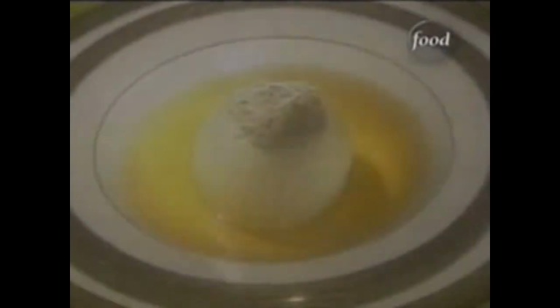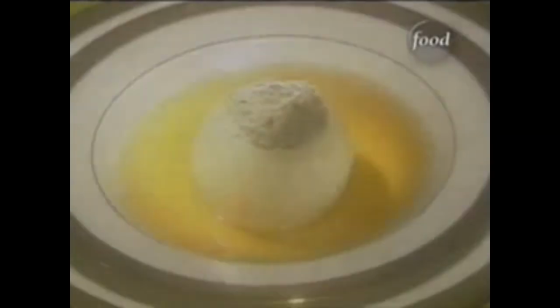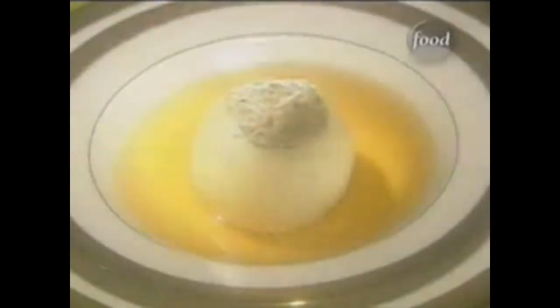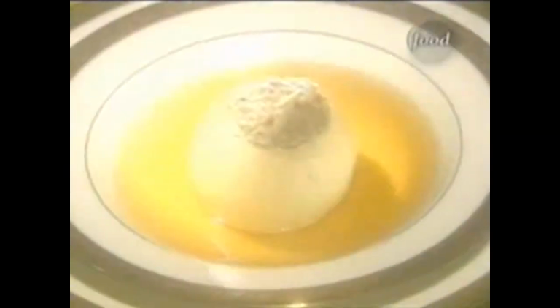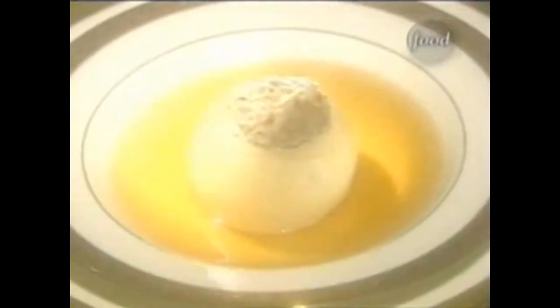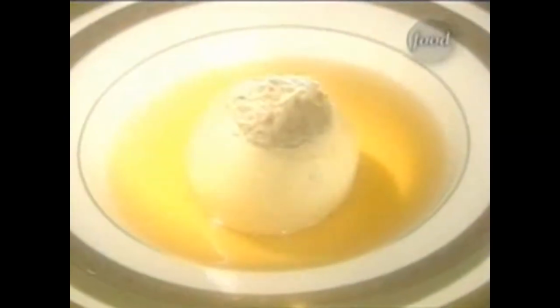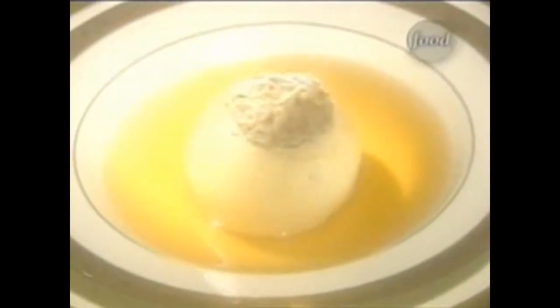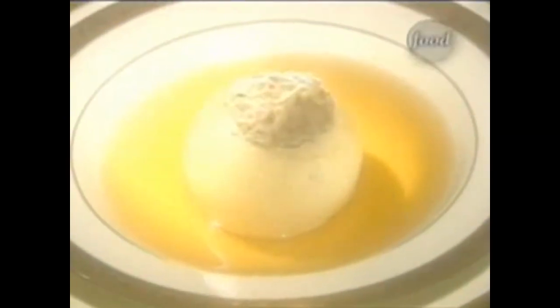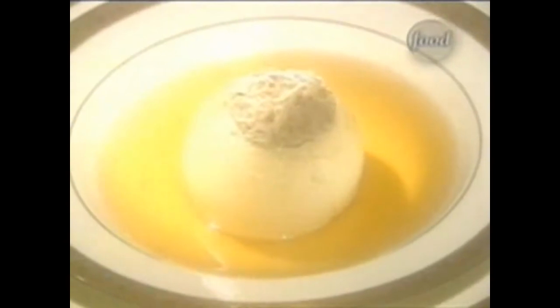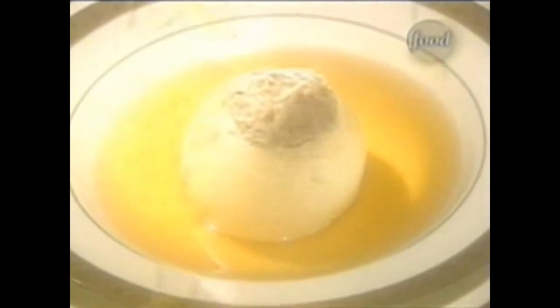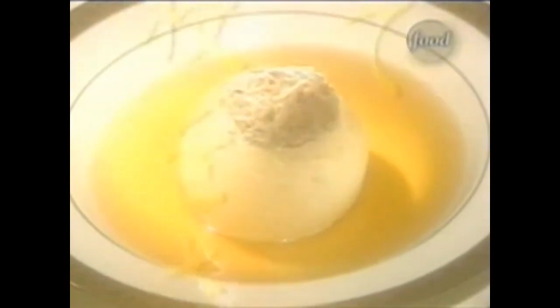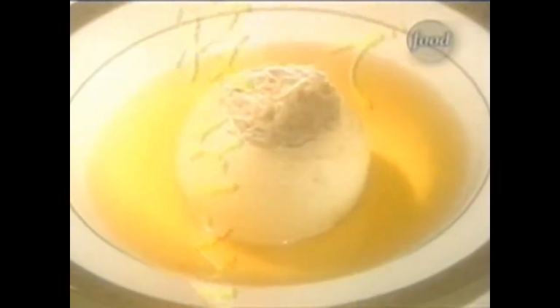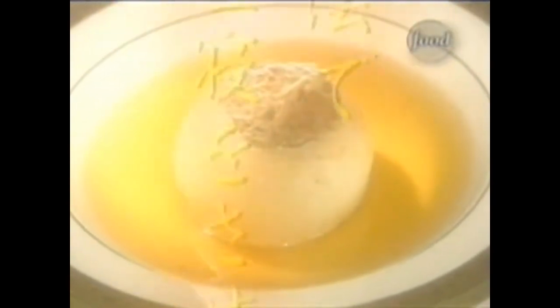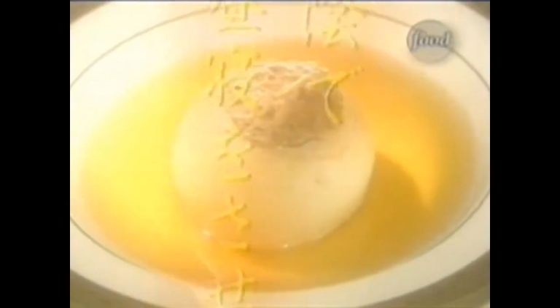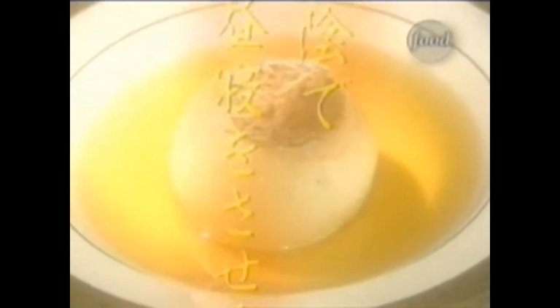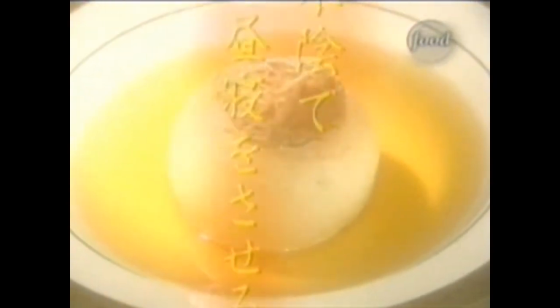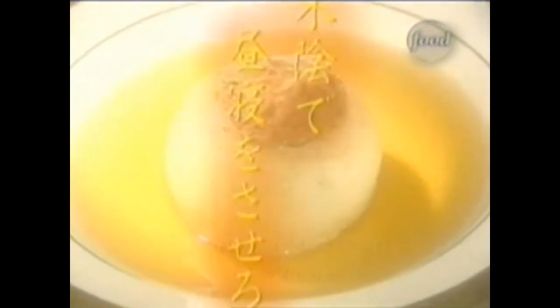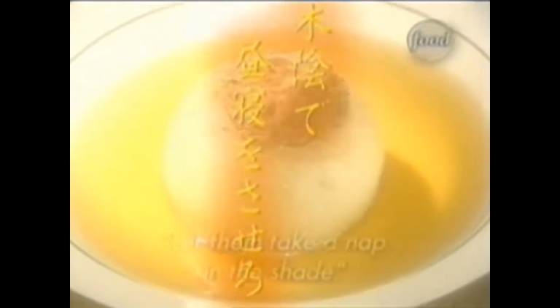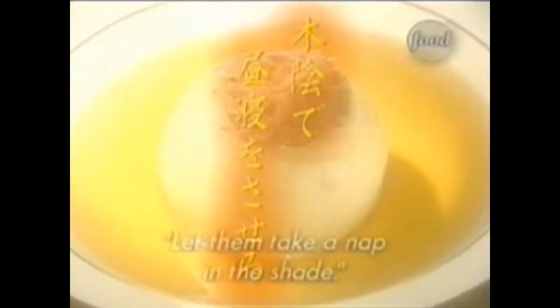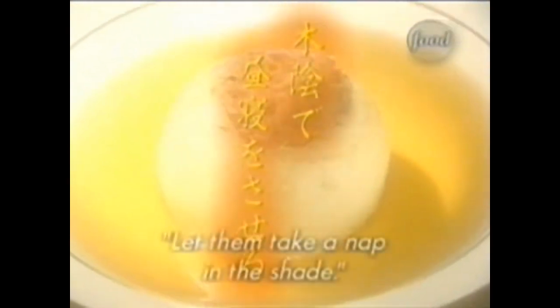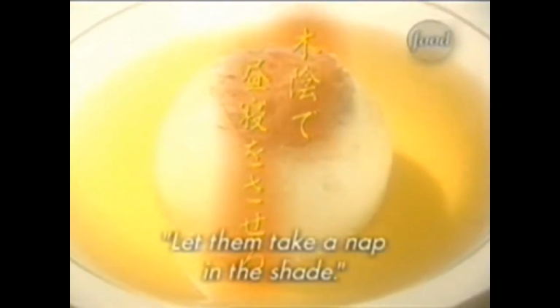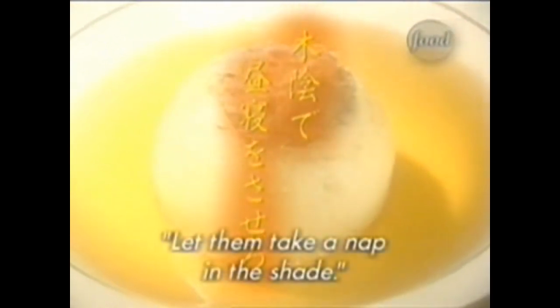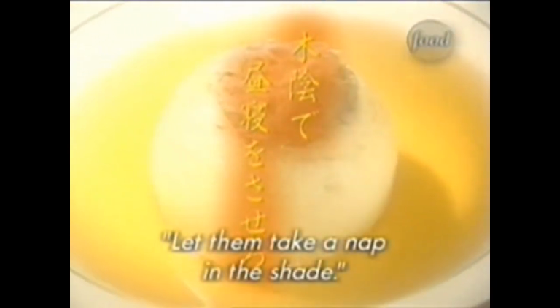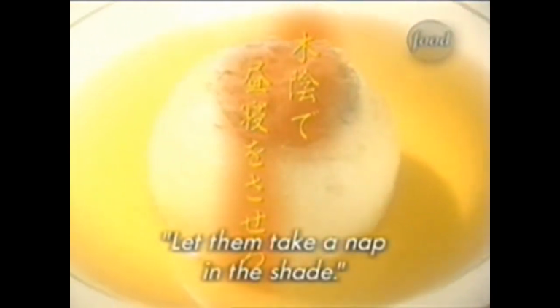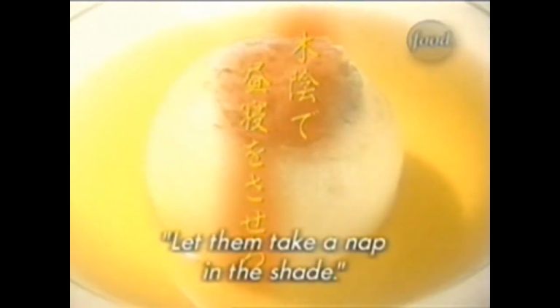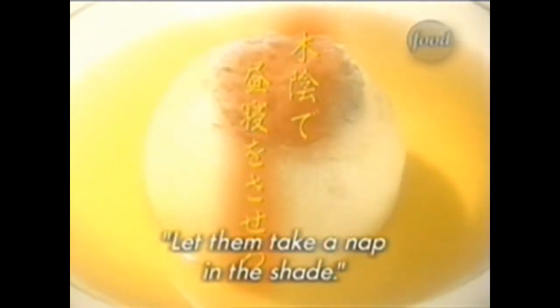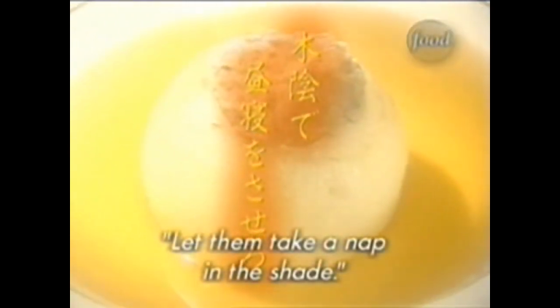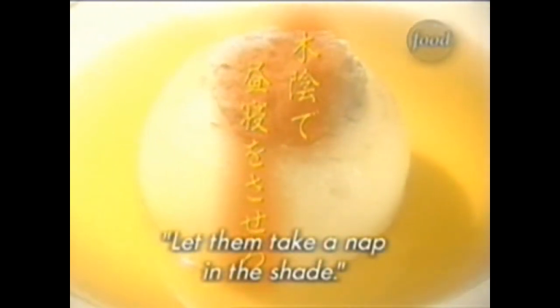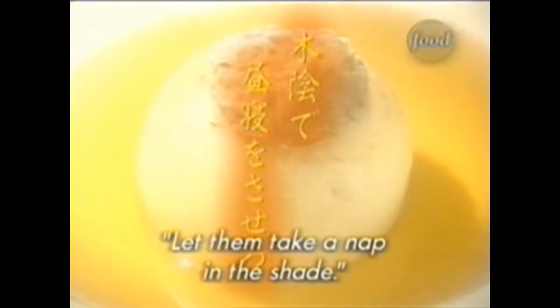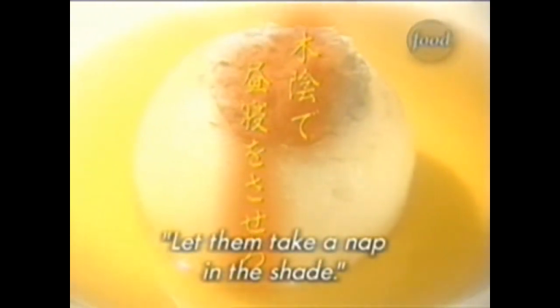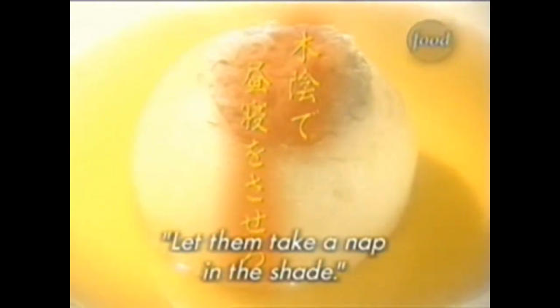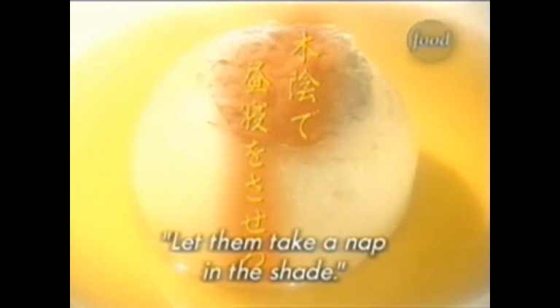Preparation begins even before you peel, so let them take a nap in the shade.